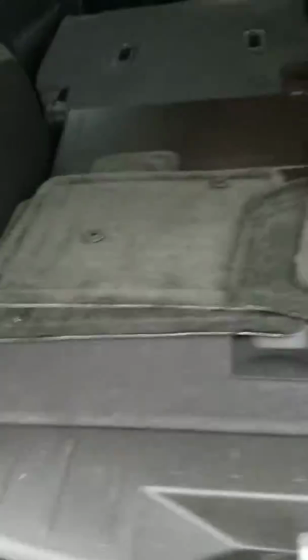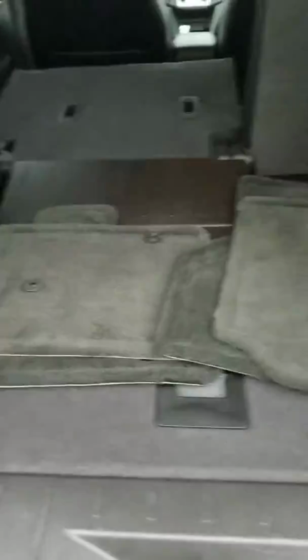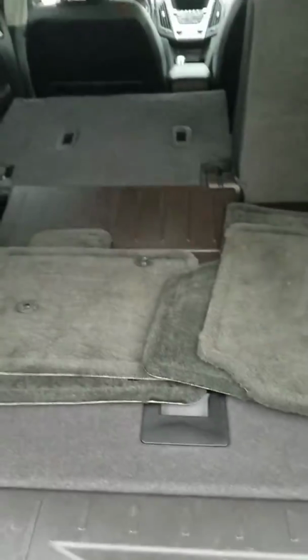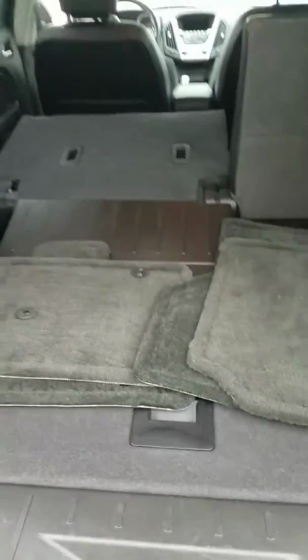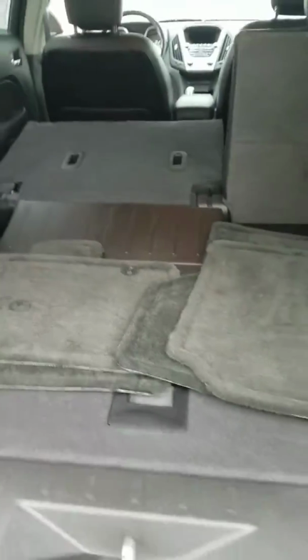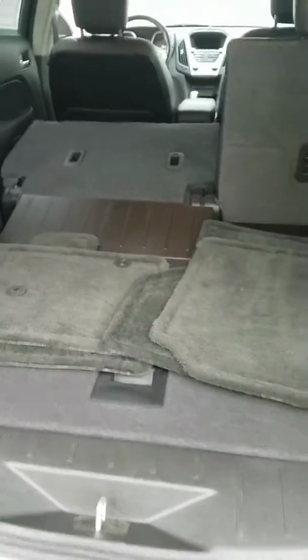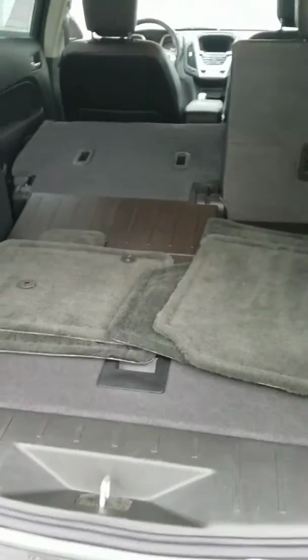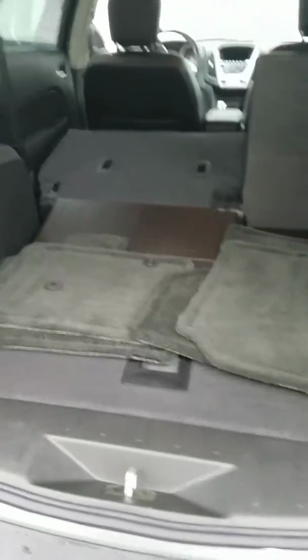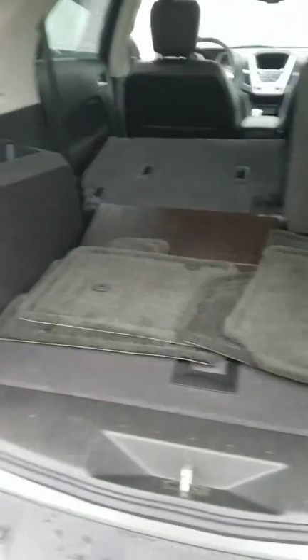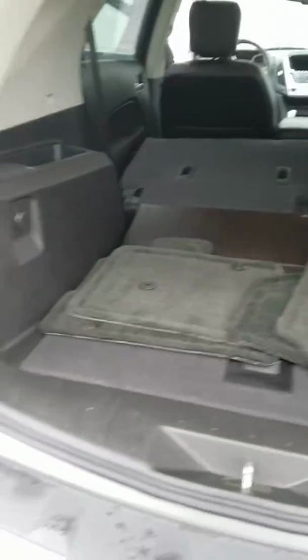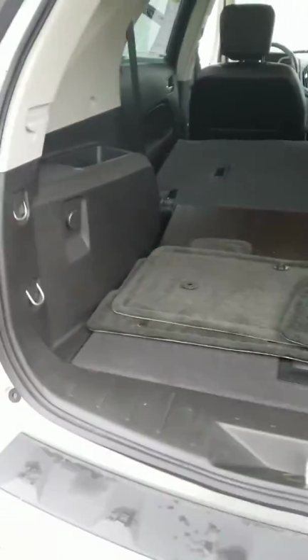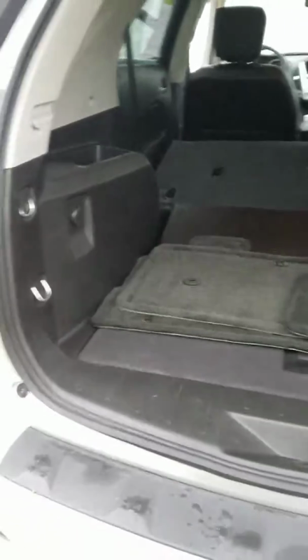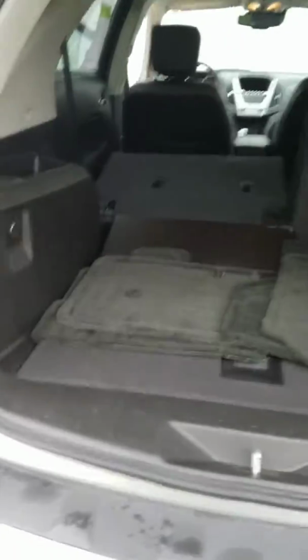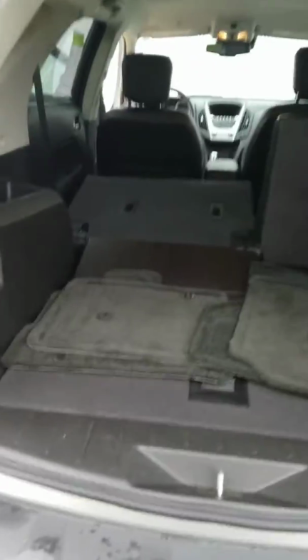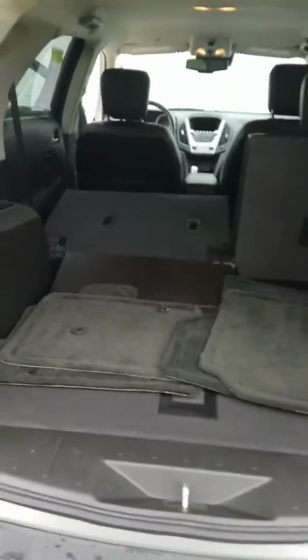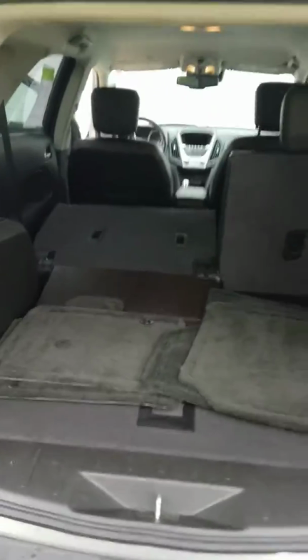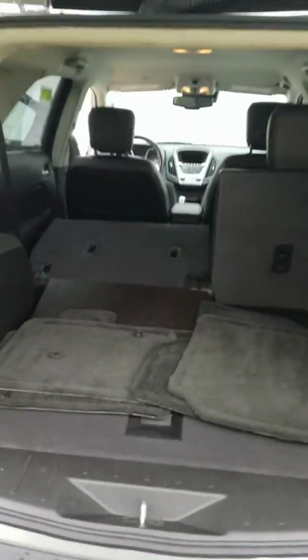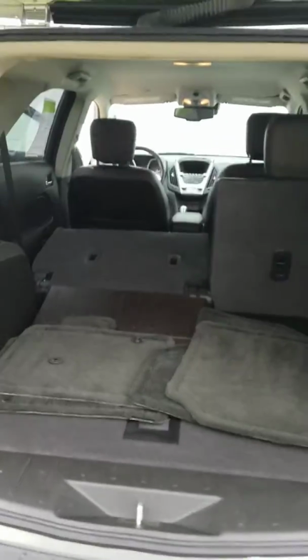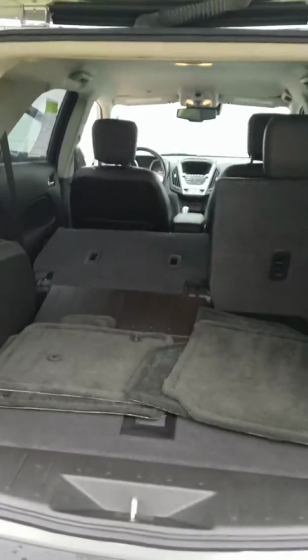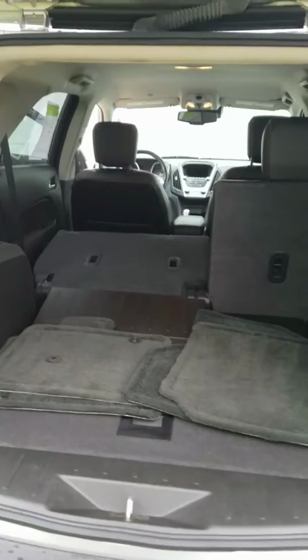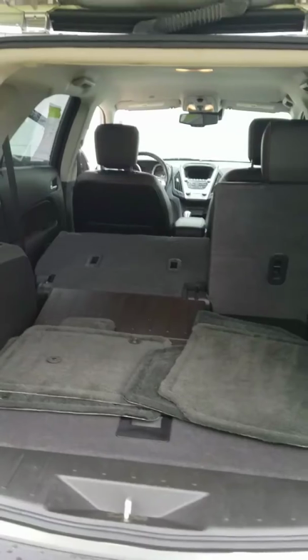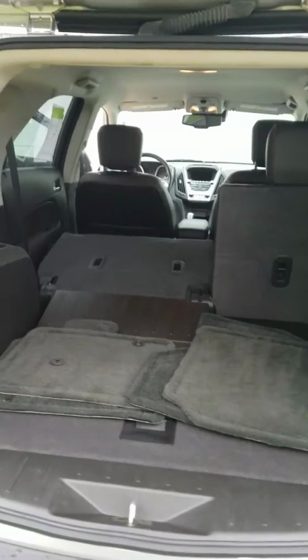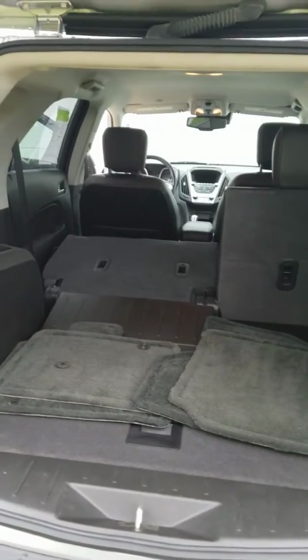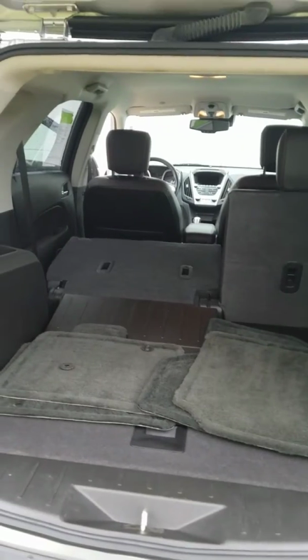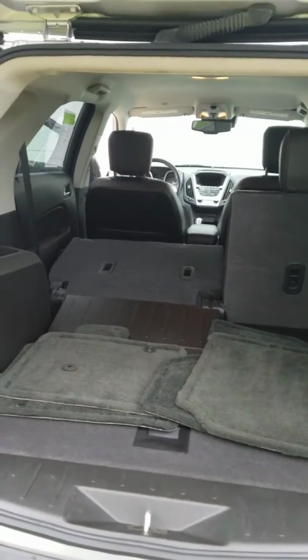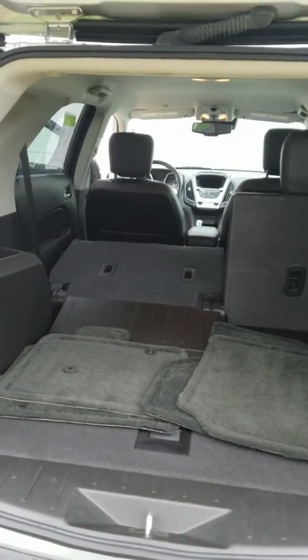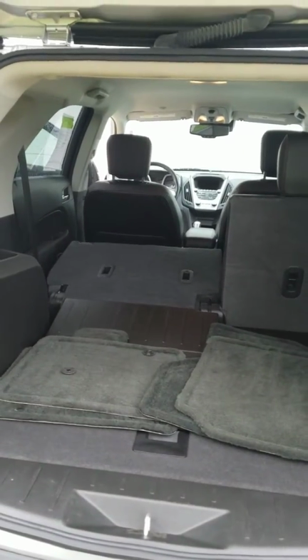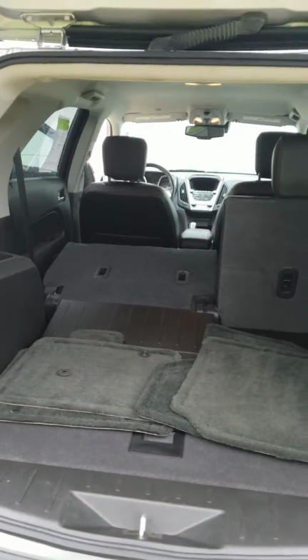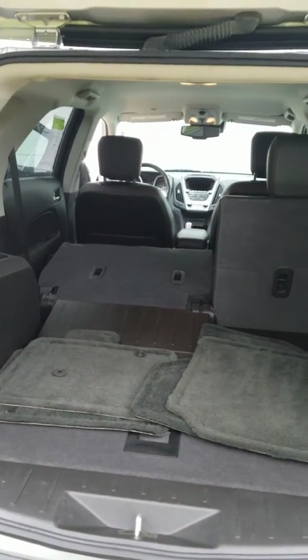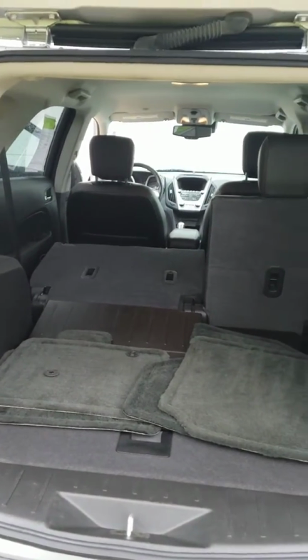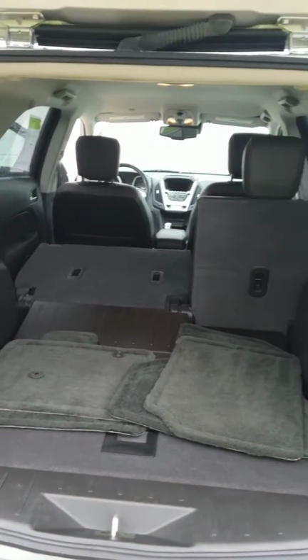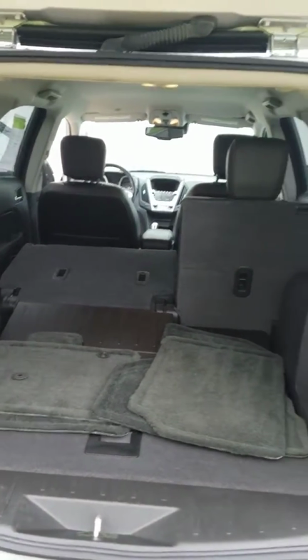Under here is your compartment for your spare tire and your jack. The seats are easy to pull up and down, so as you can see, the Equinox has plenty of room for your family and friends.